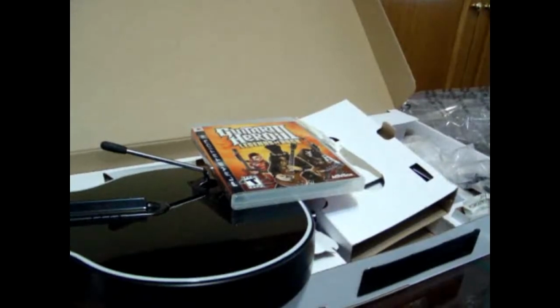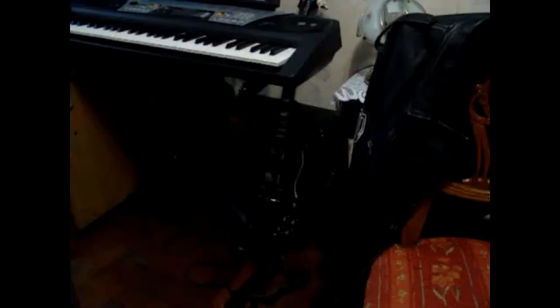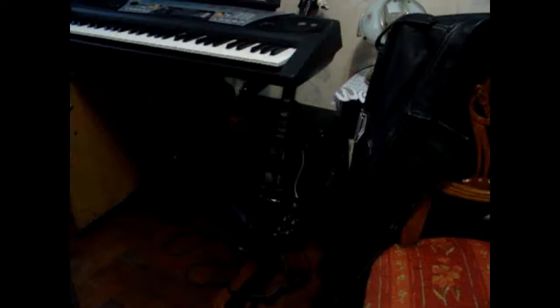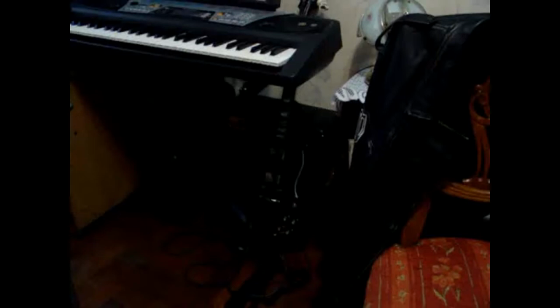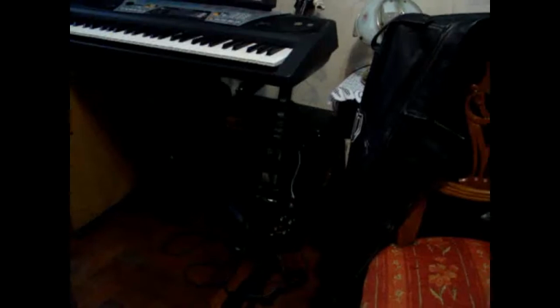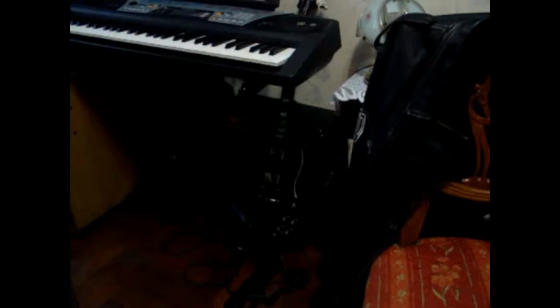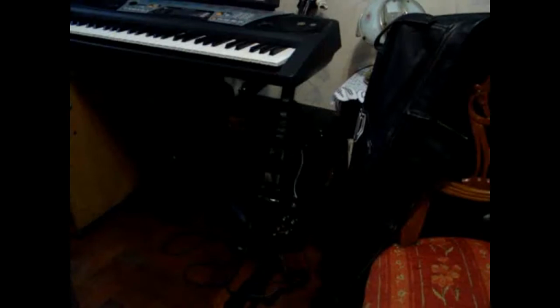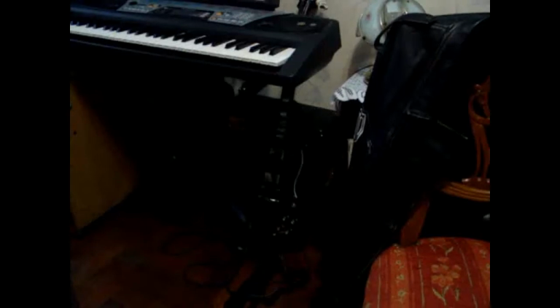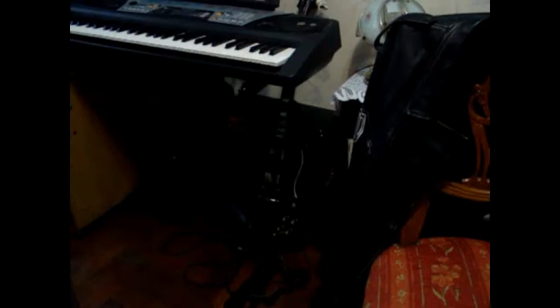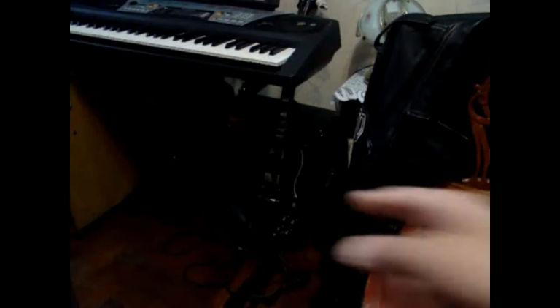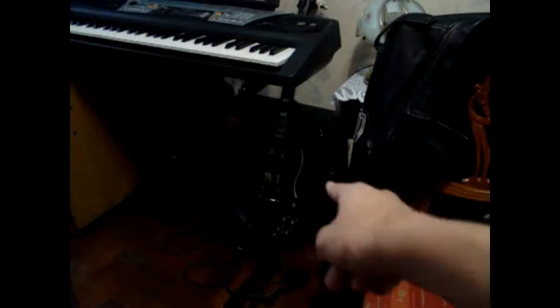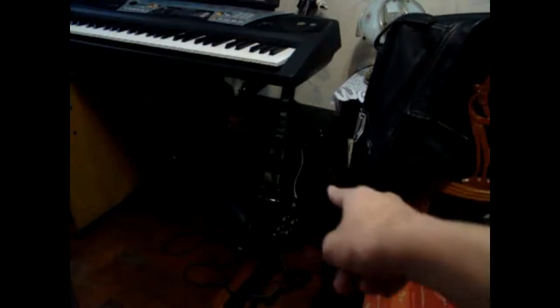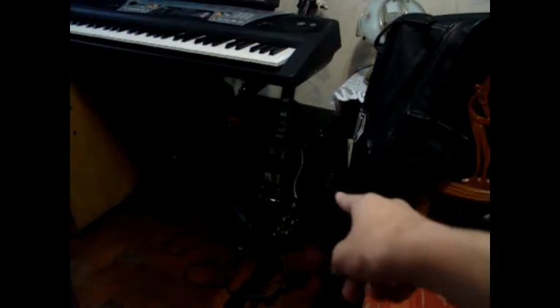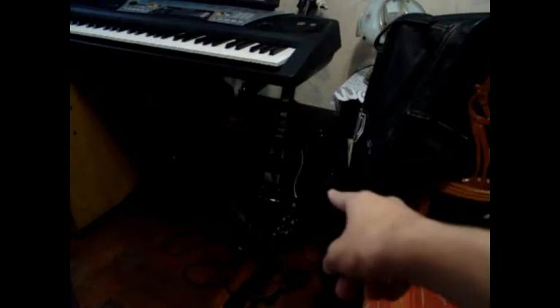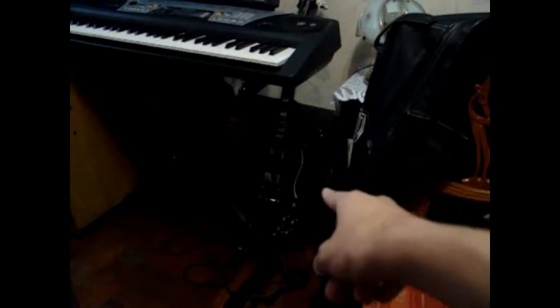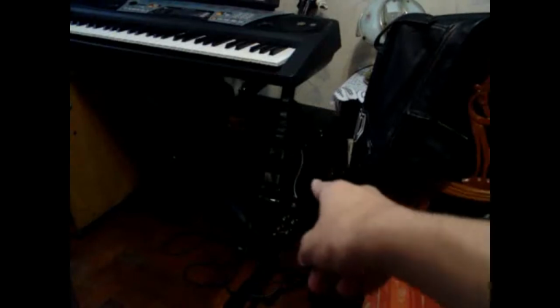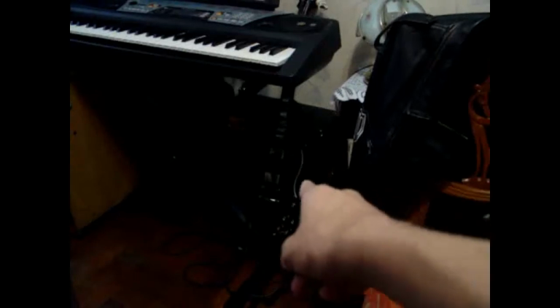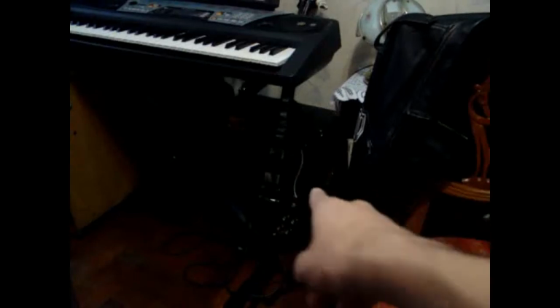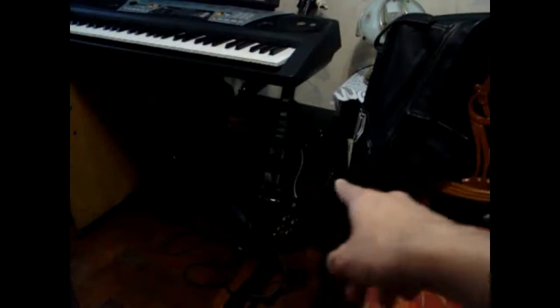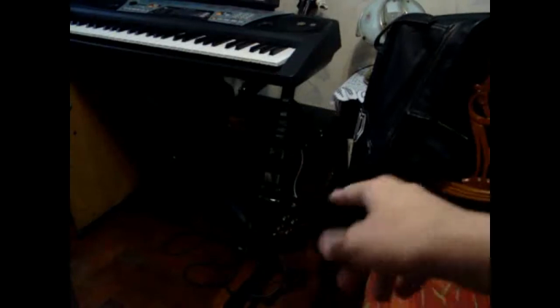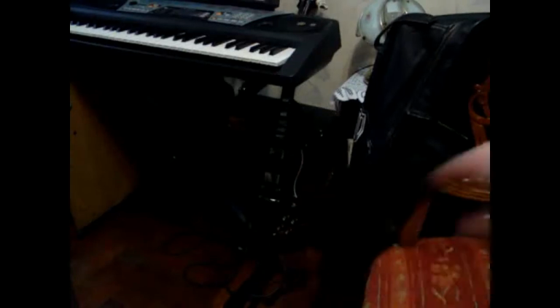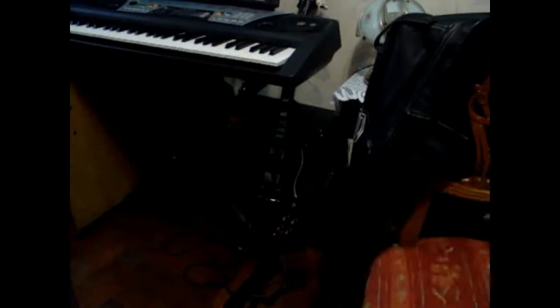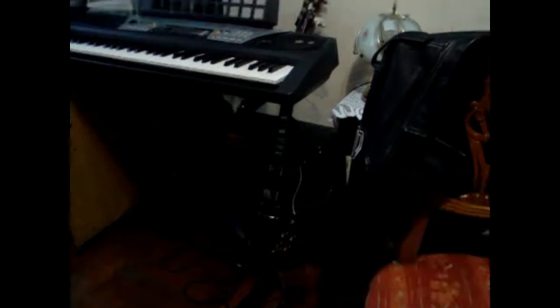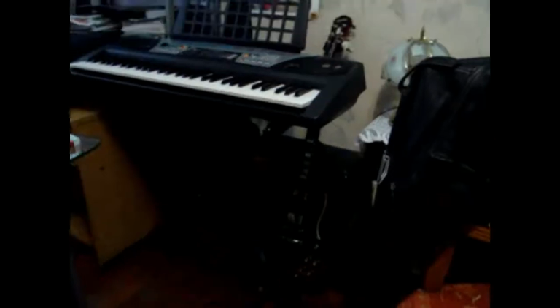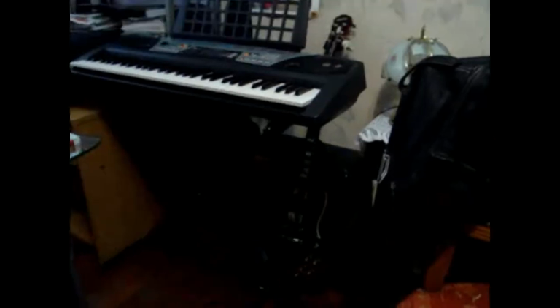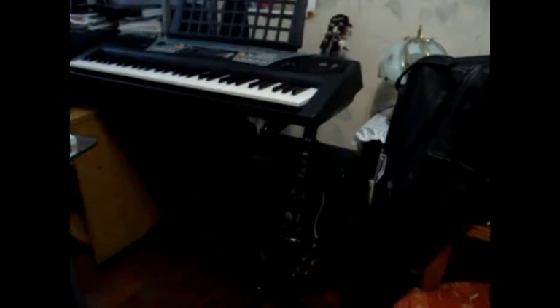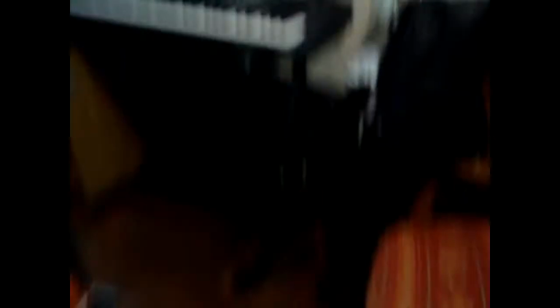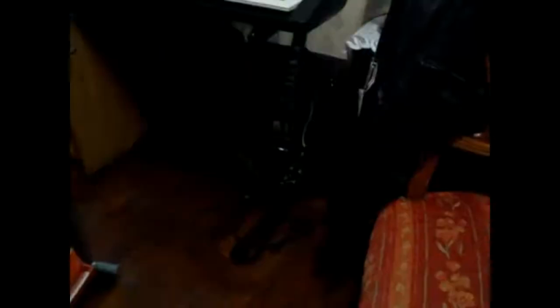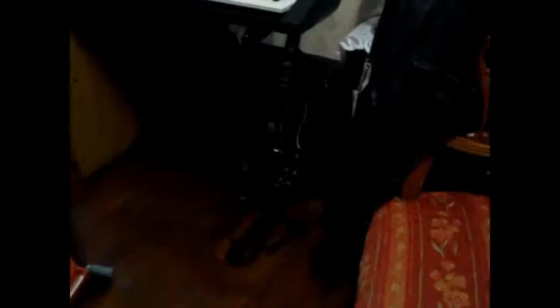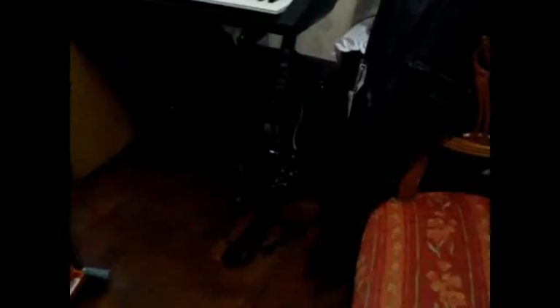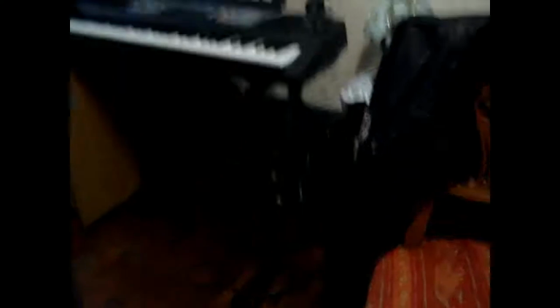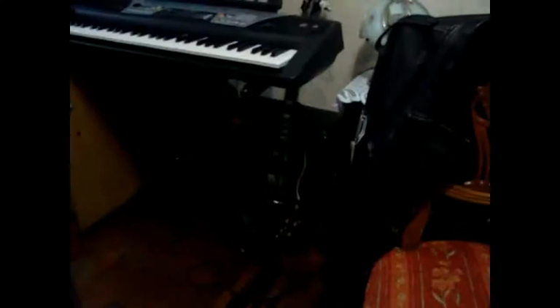For anyone wanting to know, that's my SG. And I also play piano. Bye.